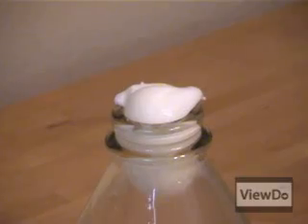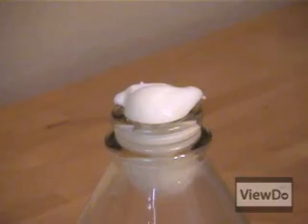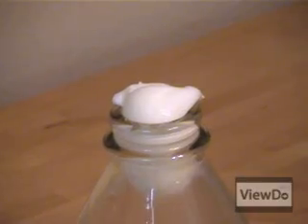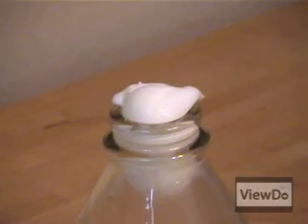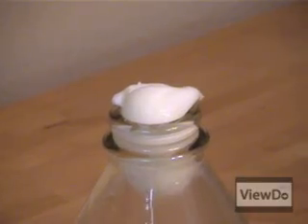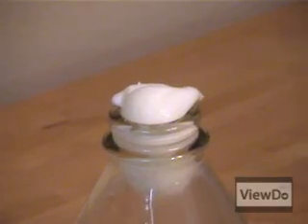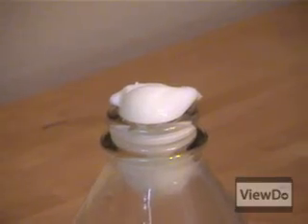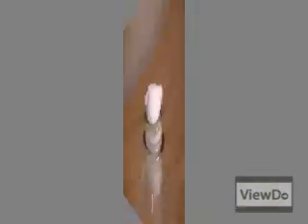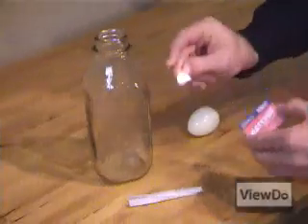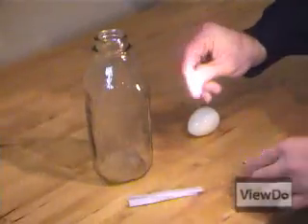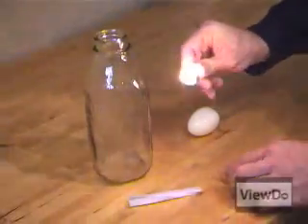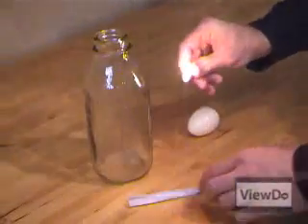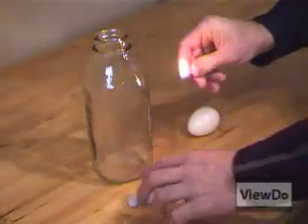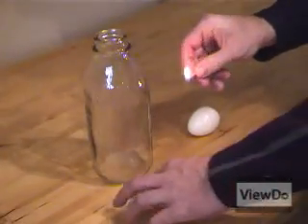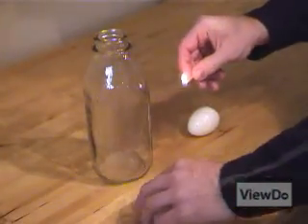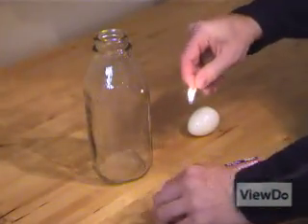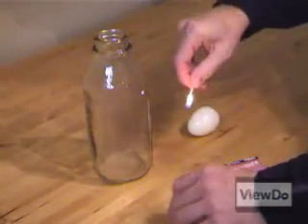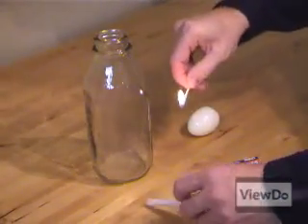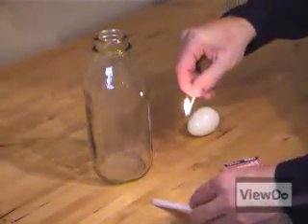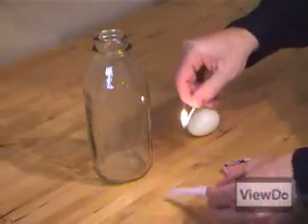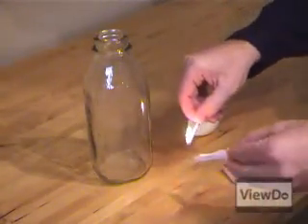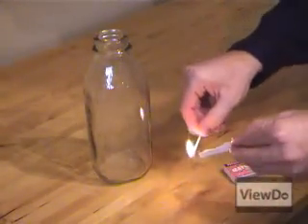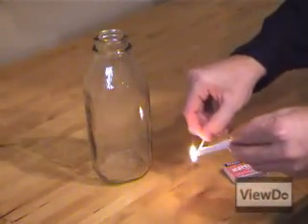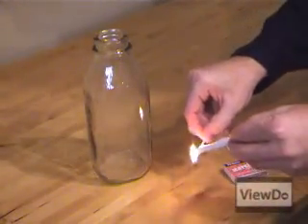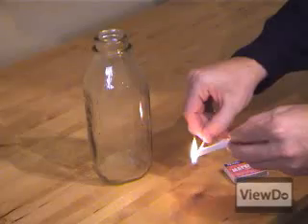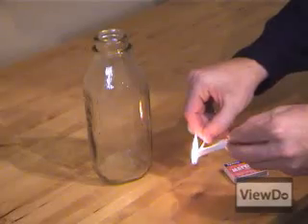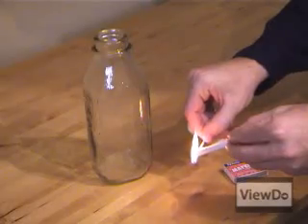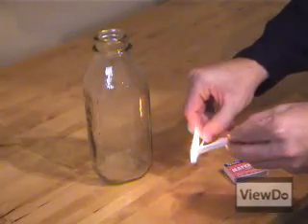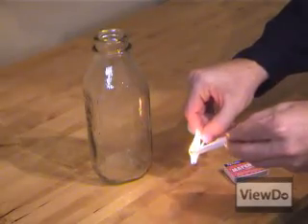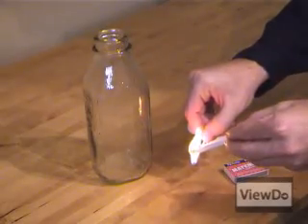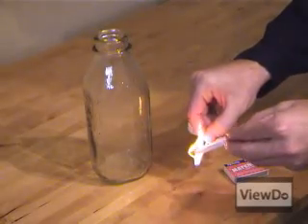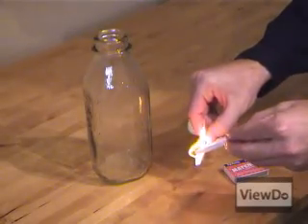Hmm, didn't quite make it in all the way. Let's try this again. This time let's light a piece of paper so we have a little more fire in the bottle.